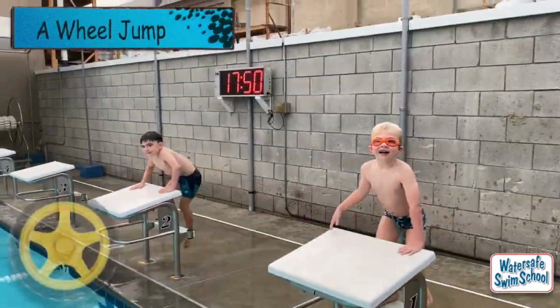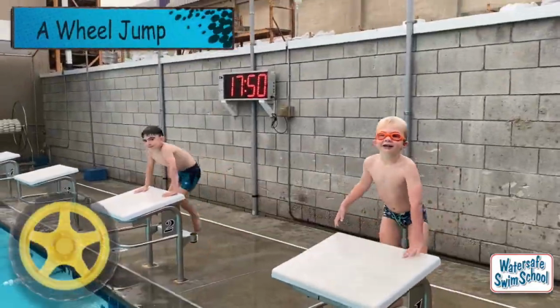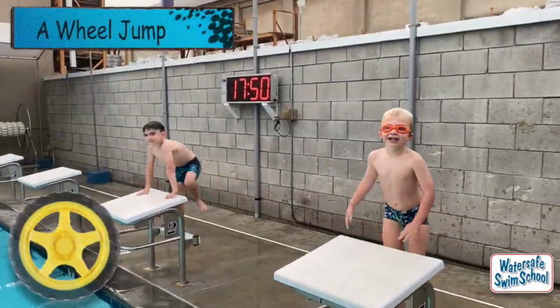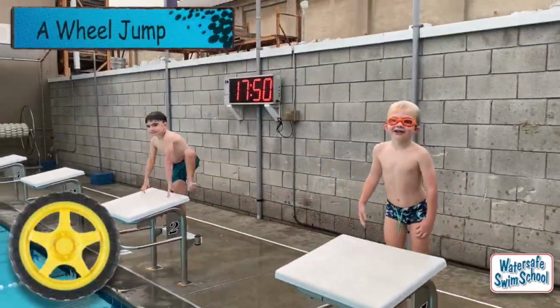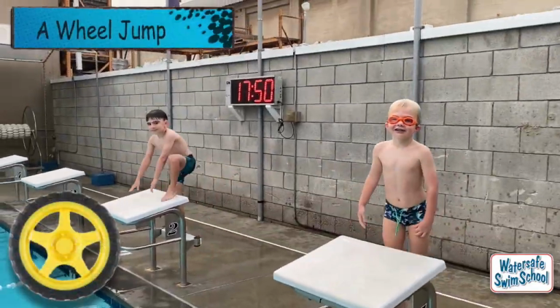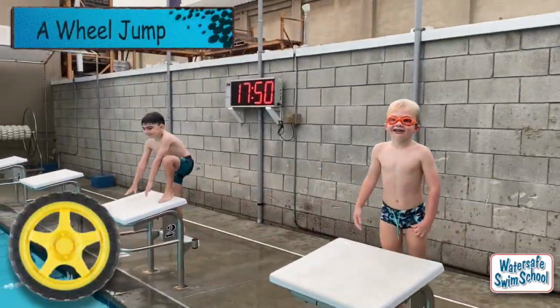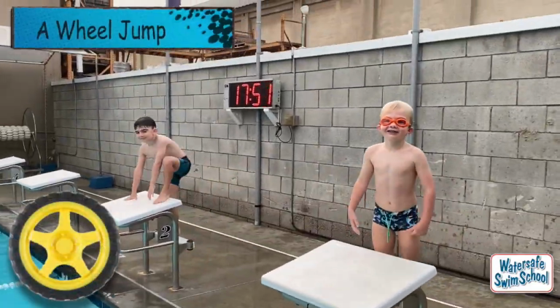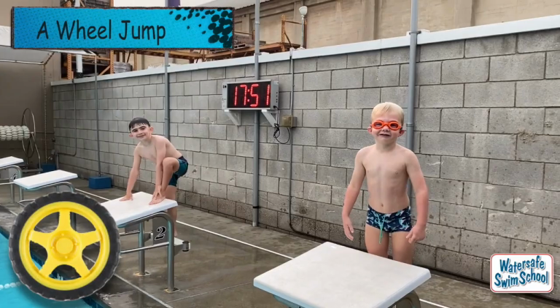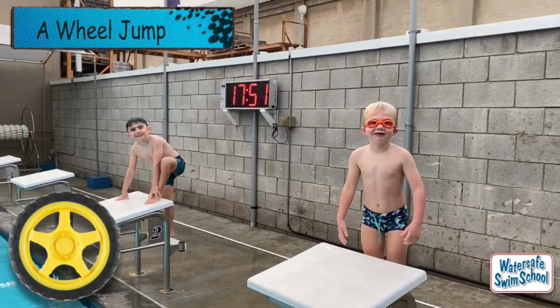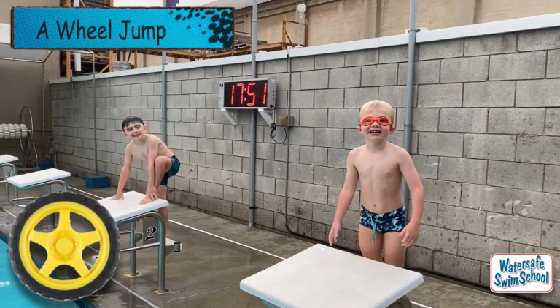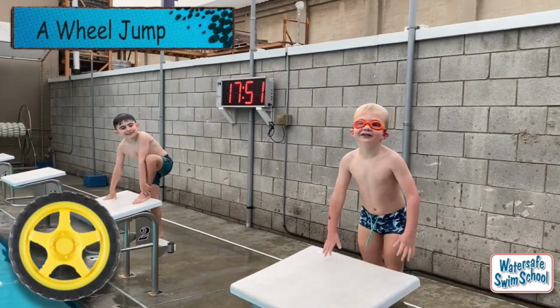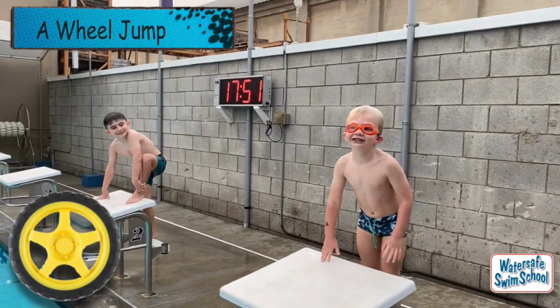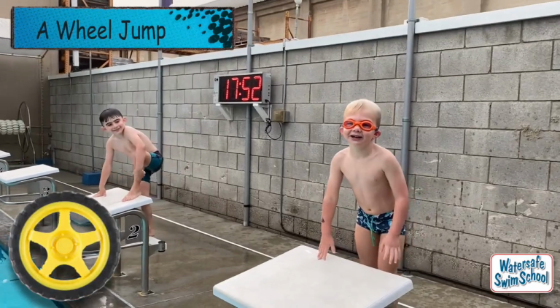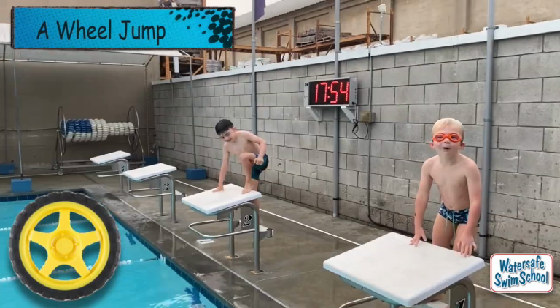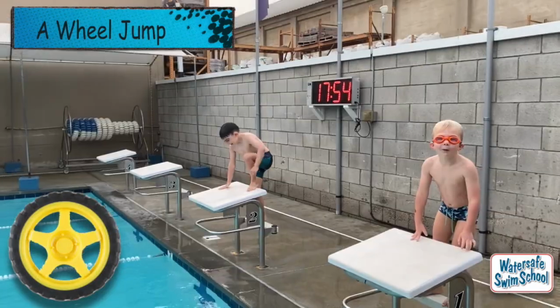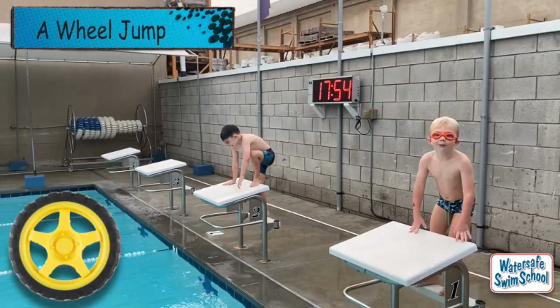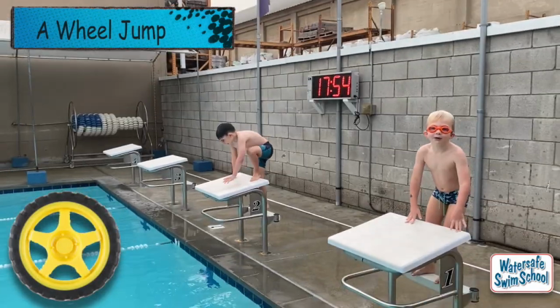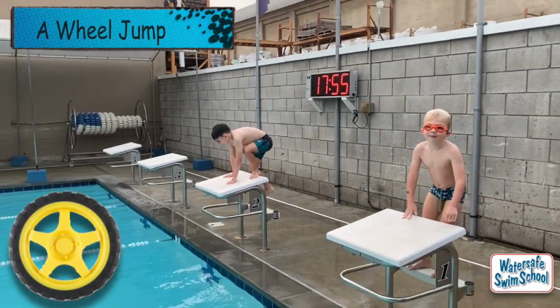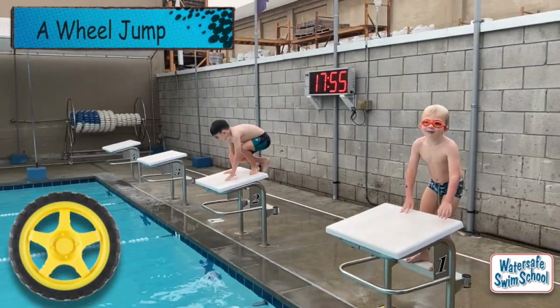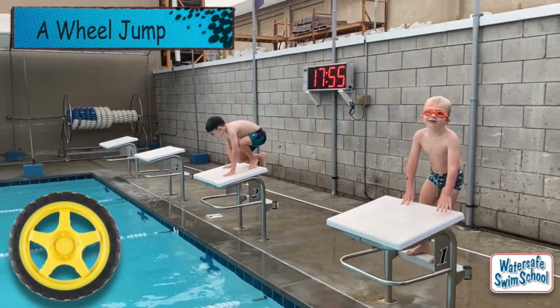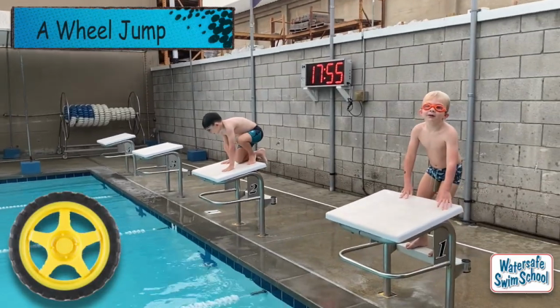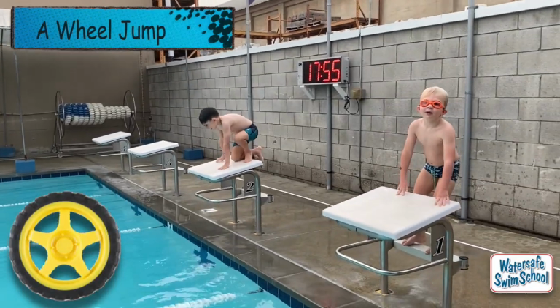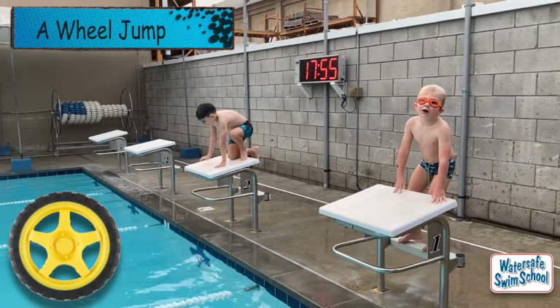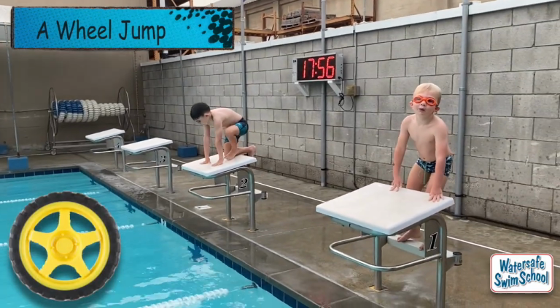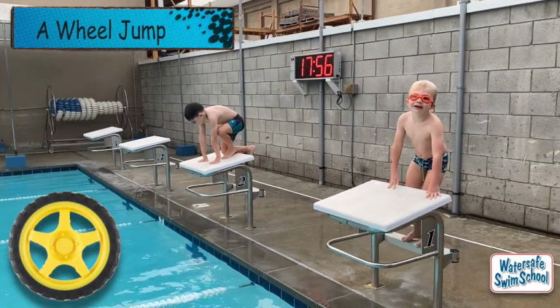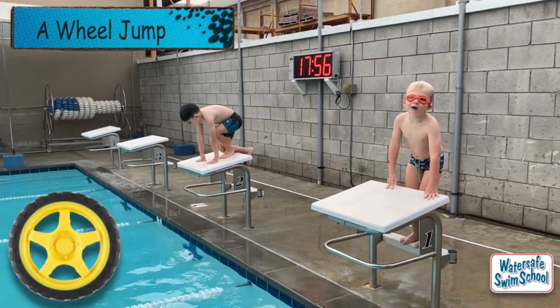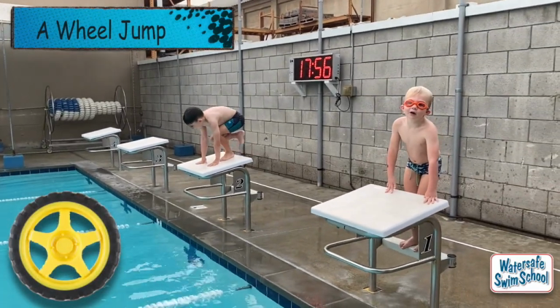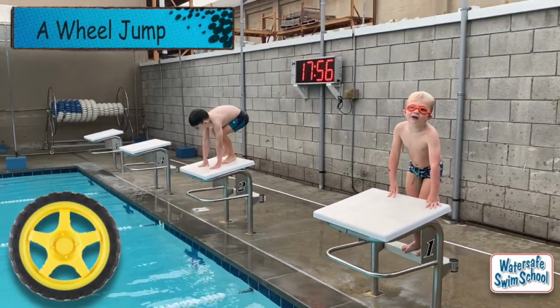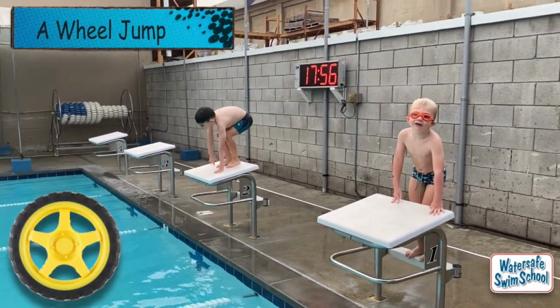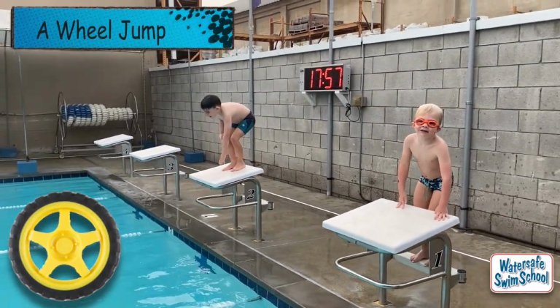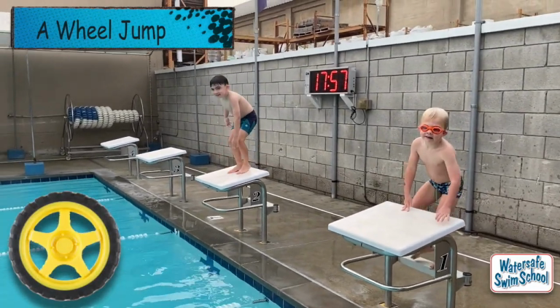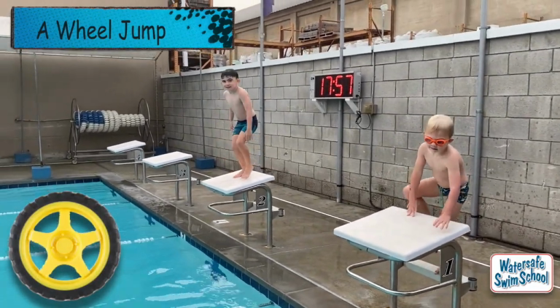I'm going to do a wheel jump. A what? A wheel. A wheel jump.